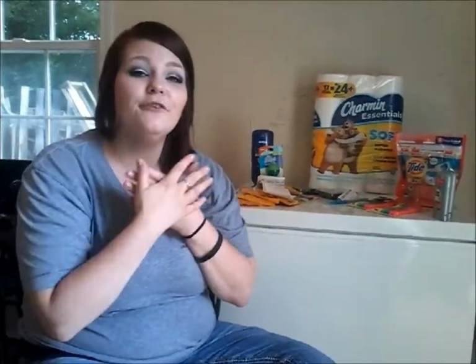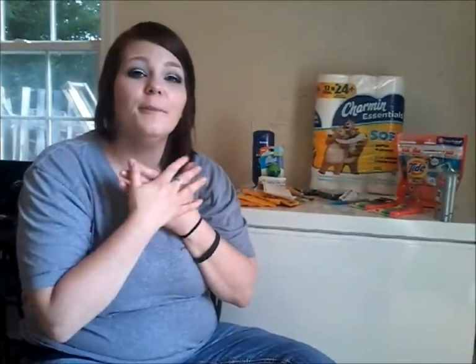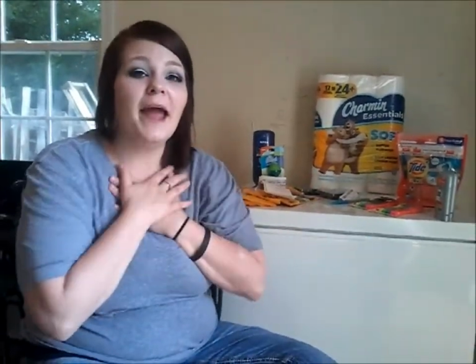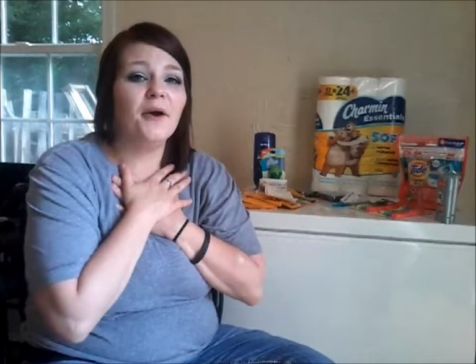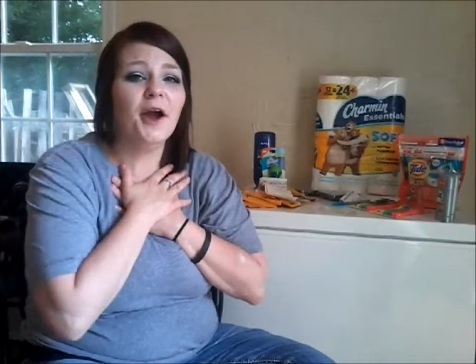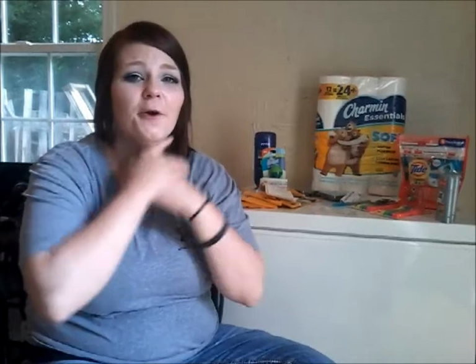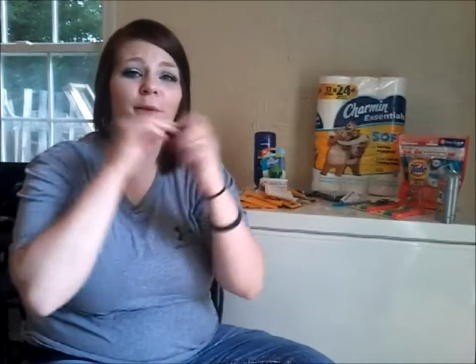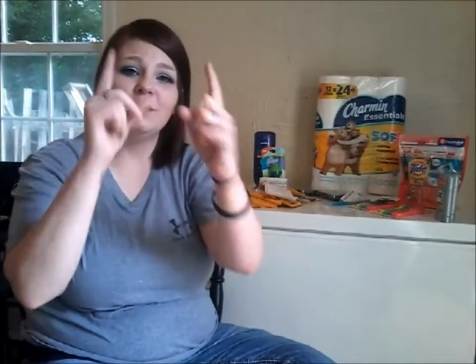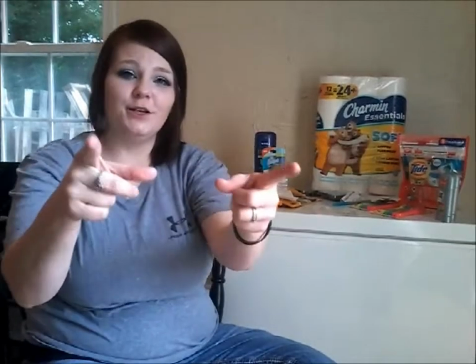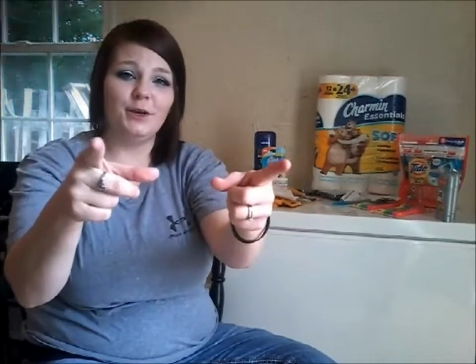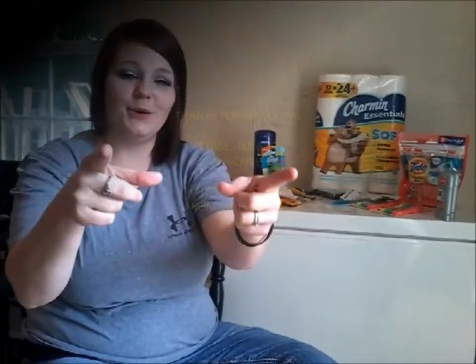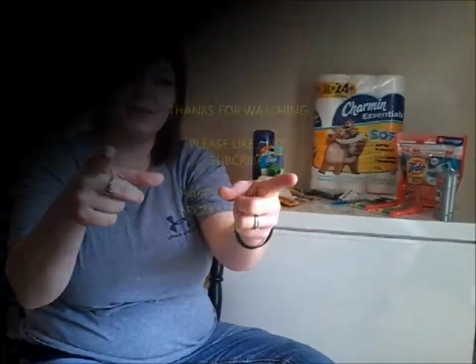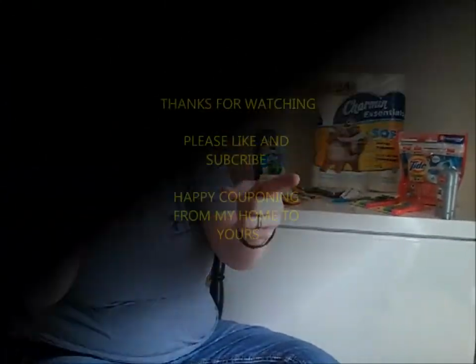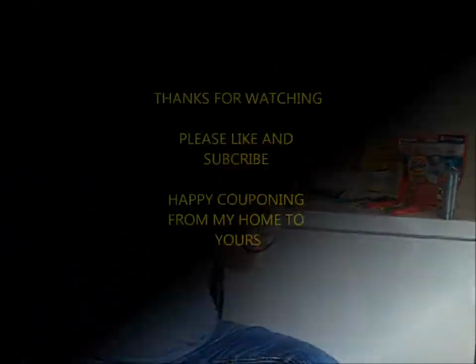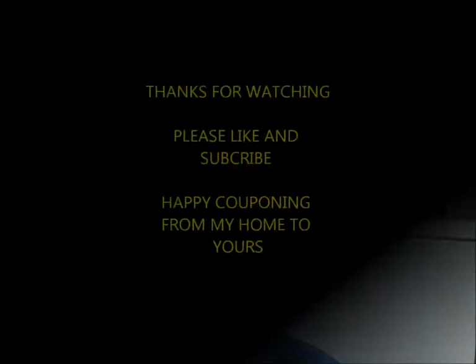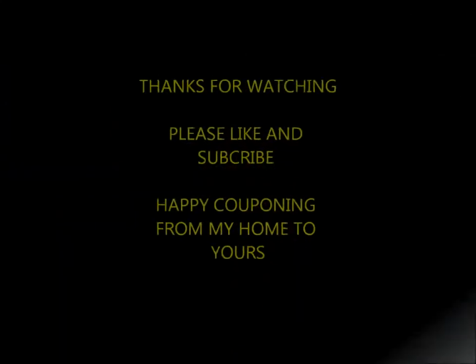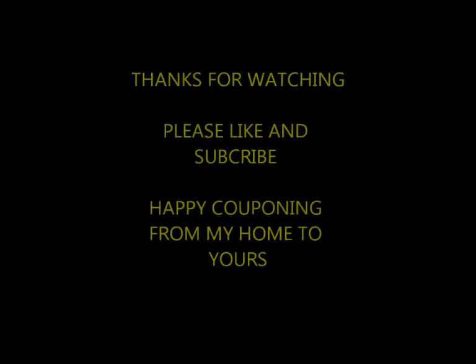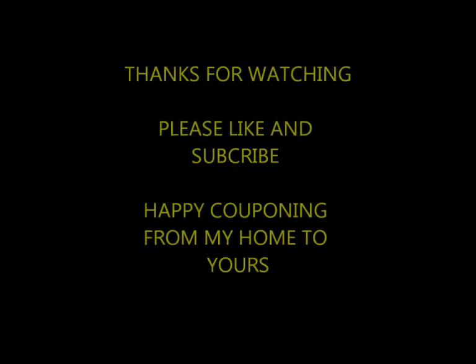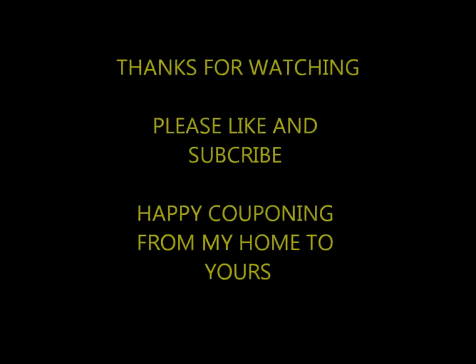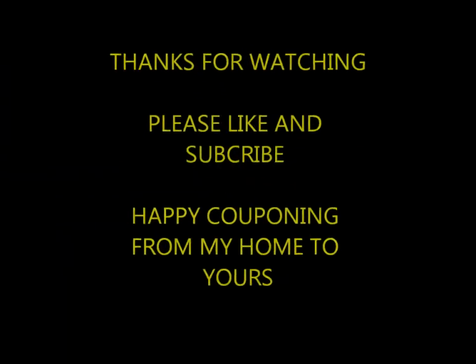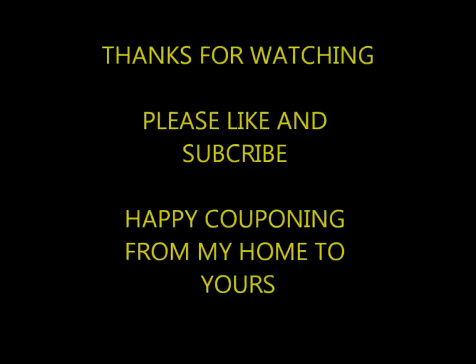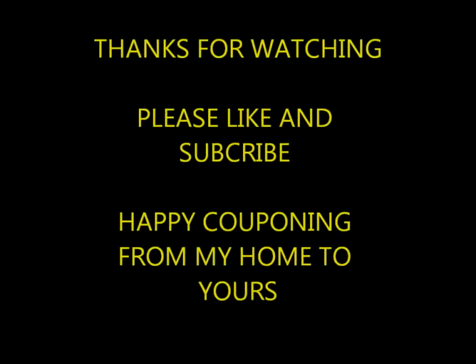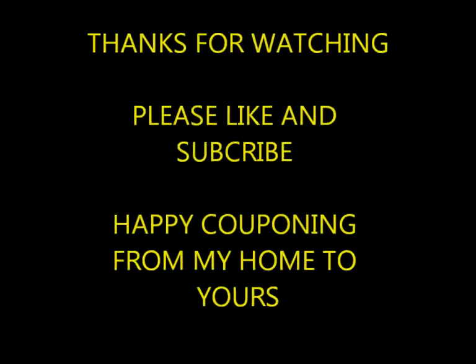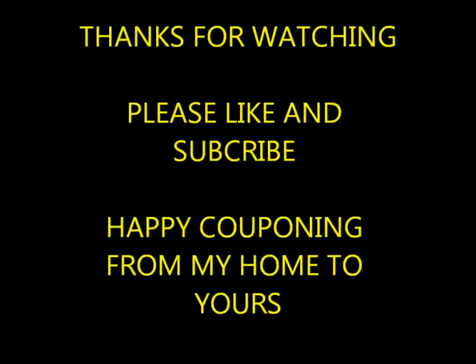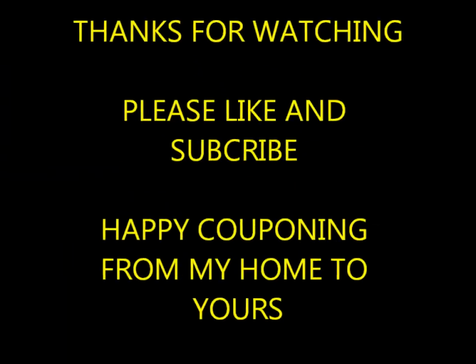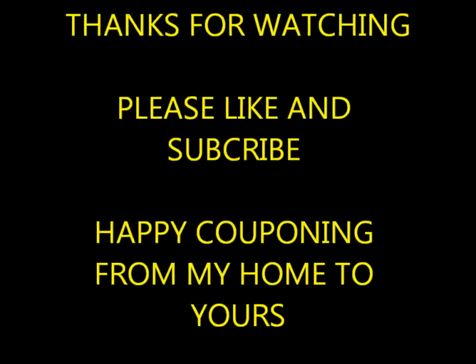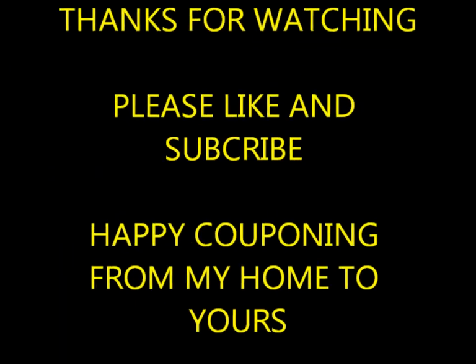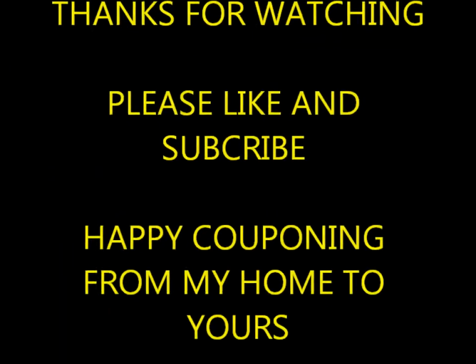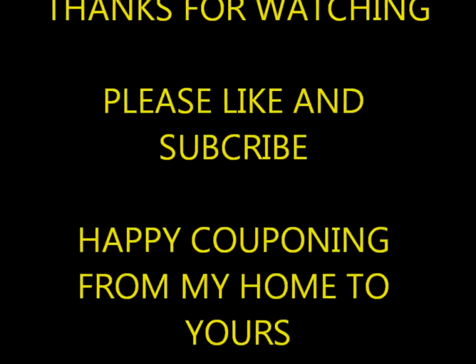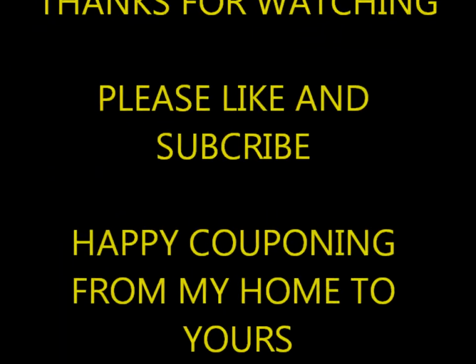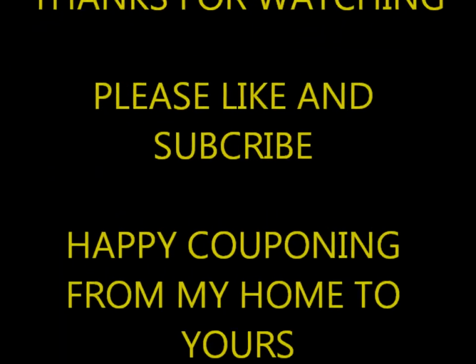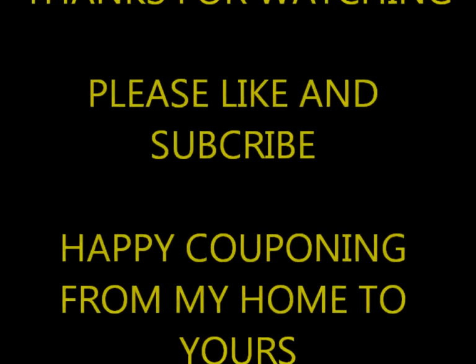From our home to yours — as always, thanks for watching!